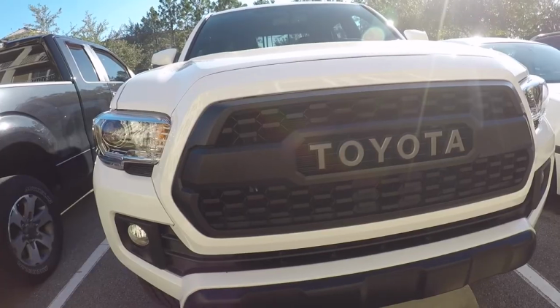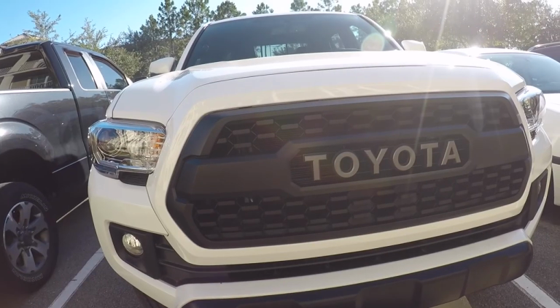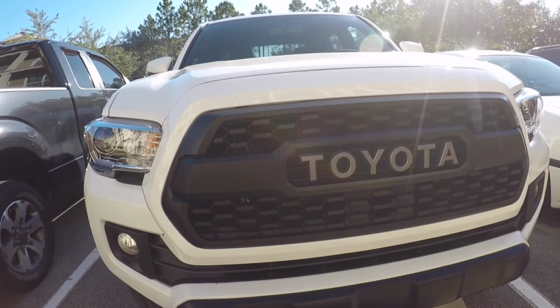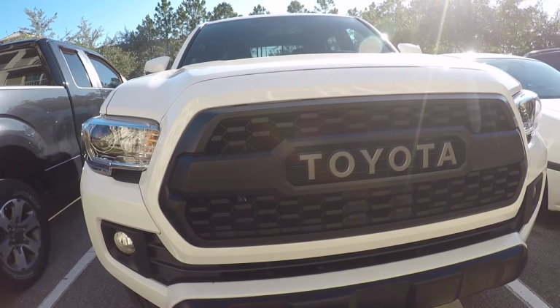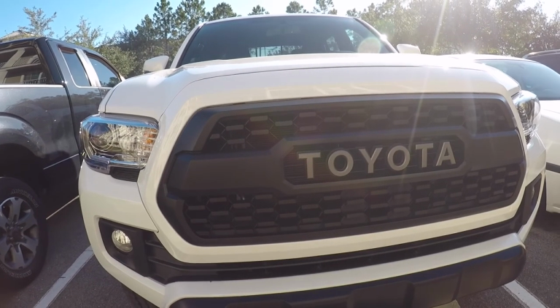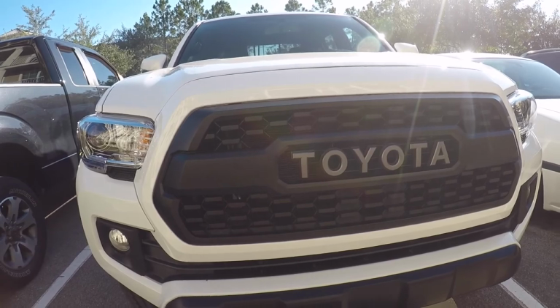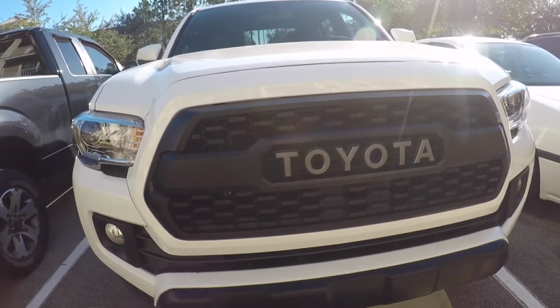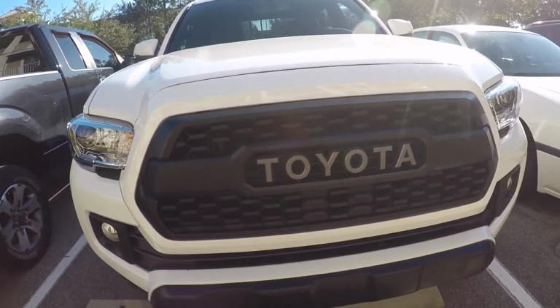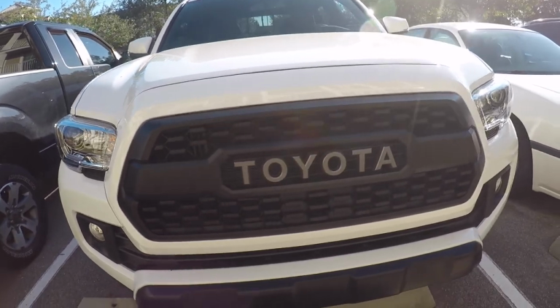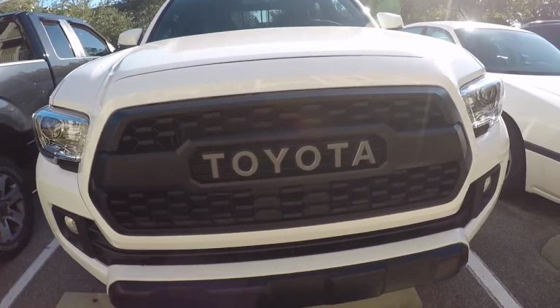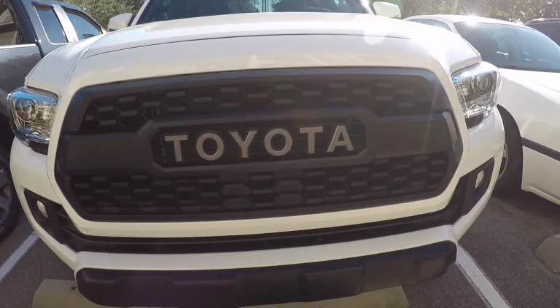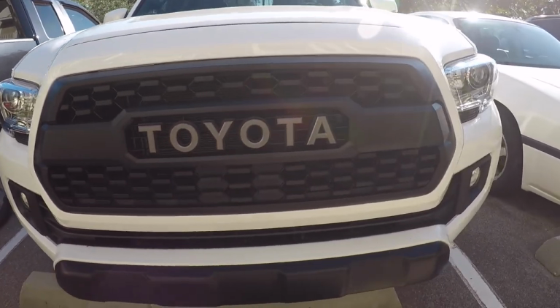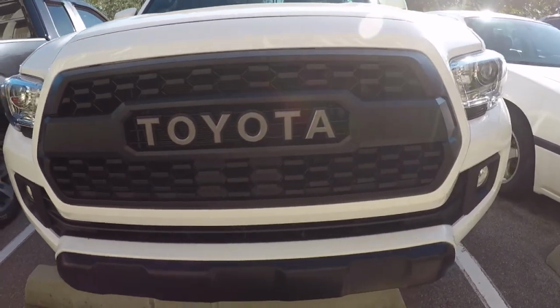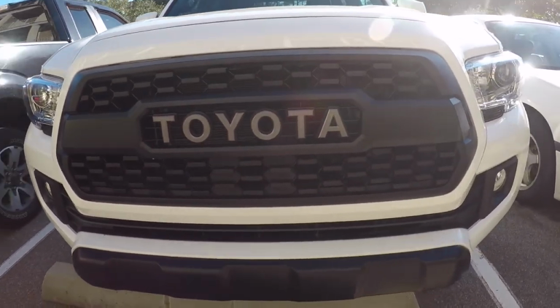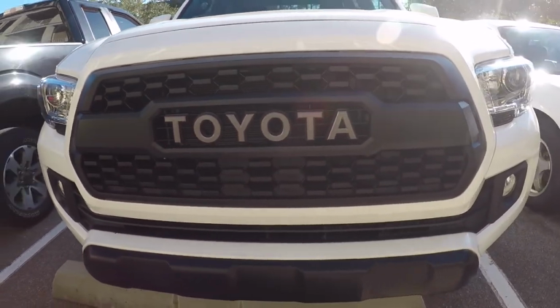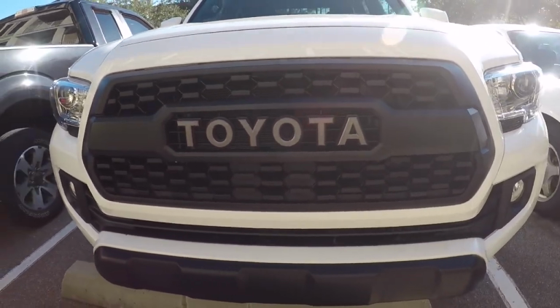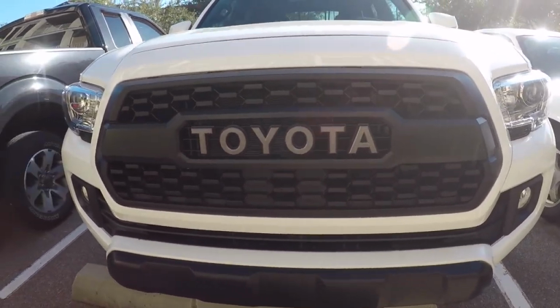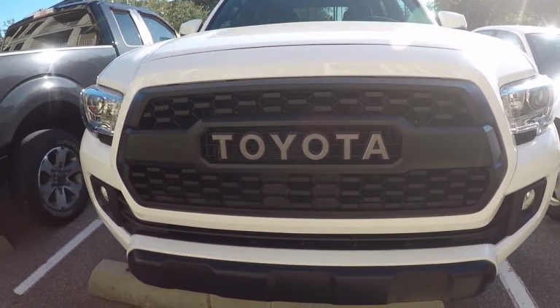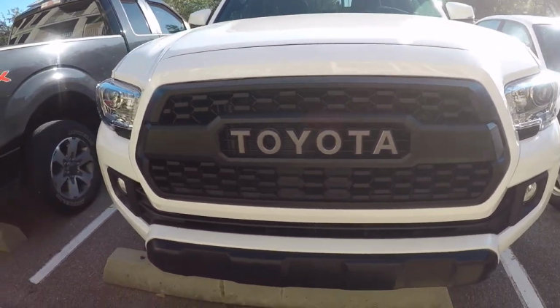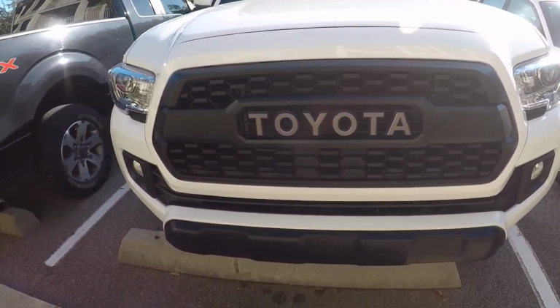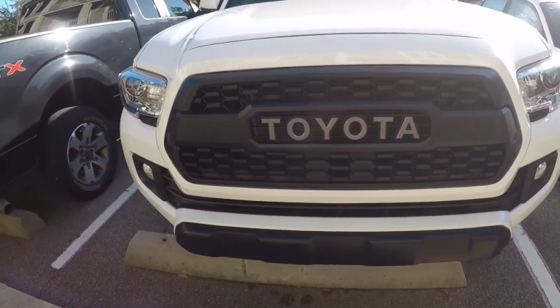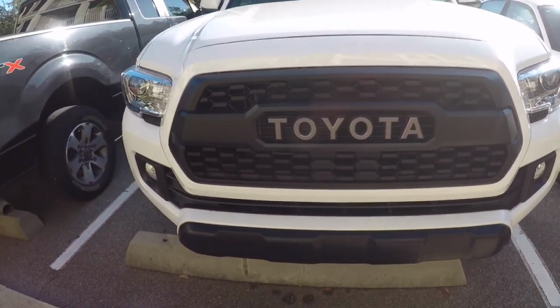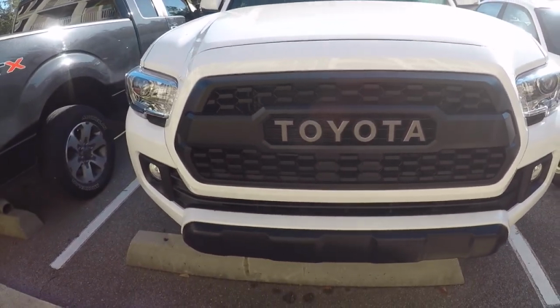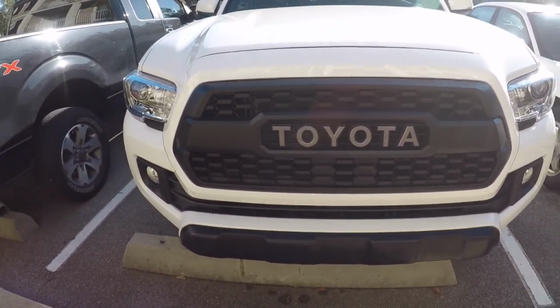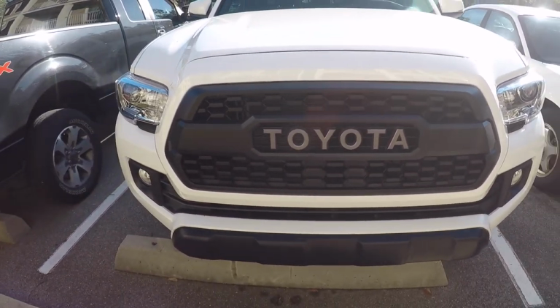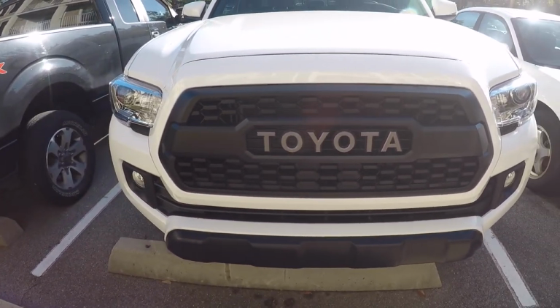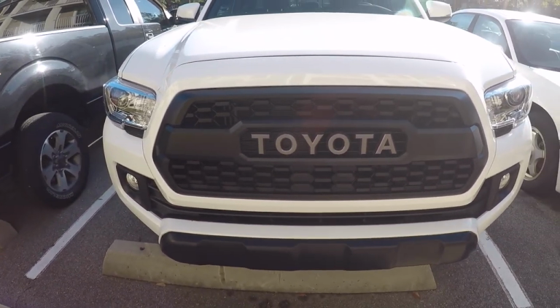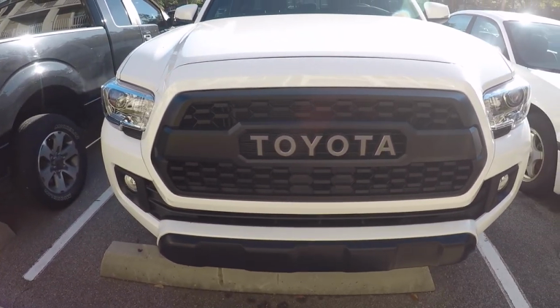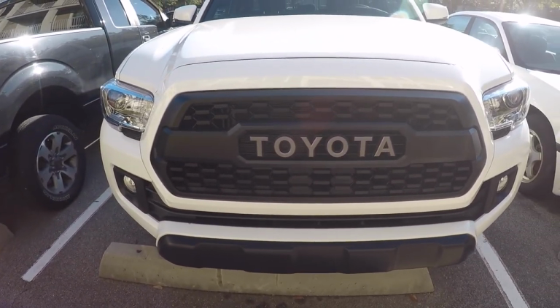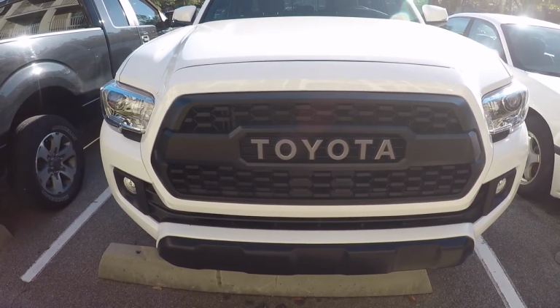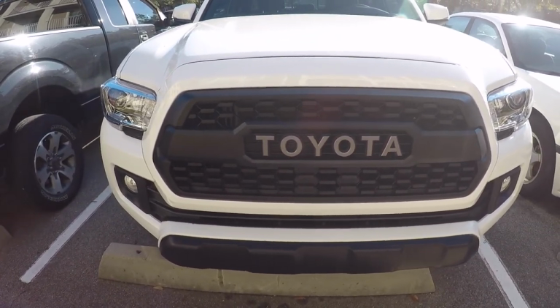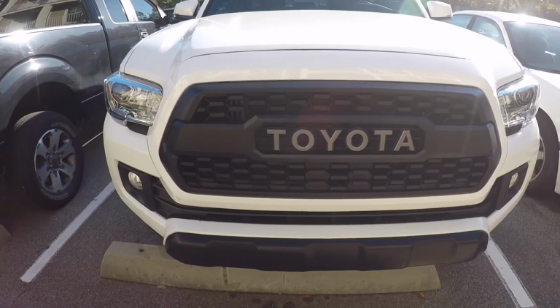Alright, there it is — fully installed. Looks freaking good. Definitely a bold appearance.